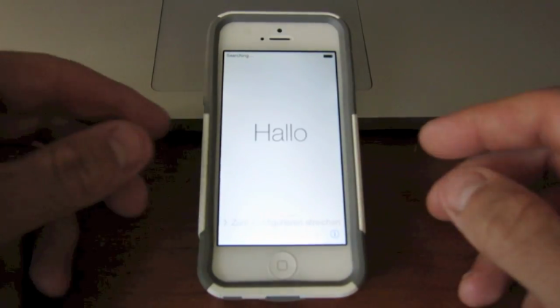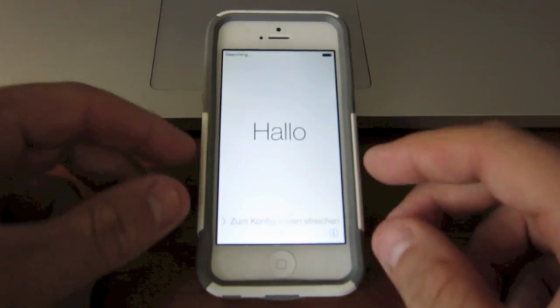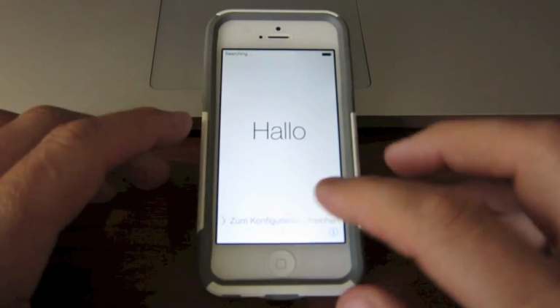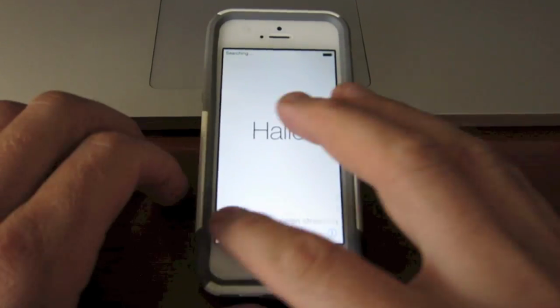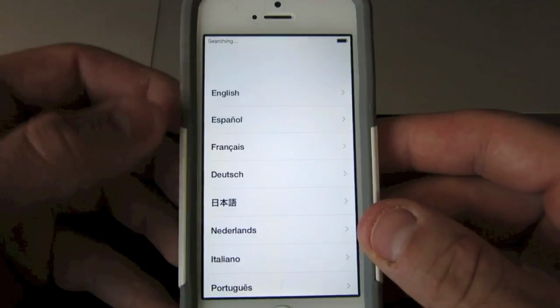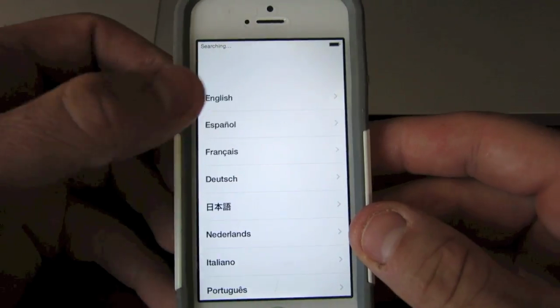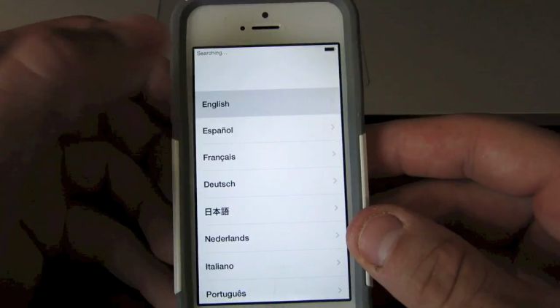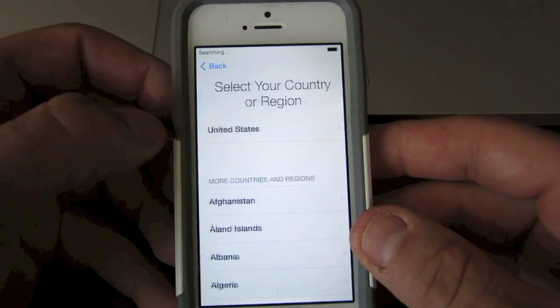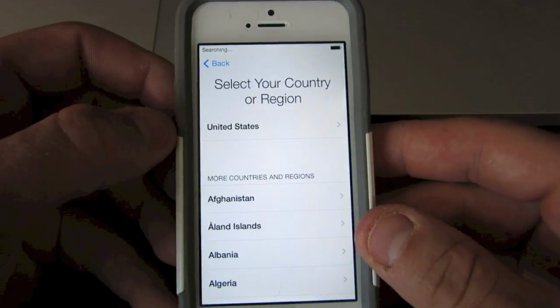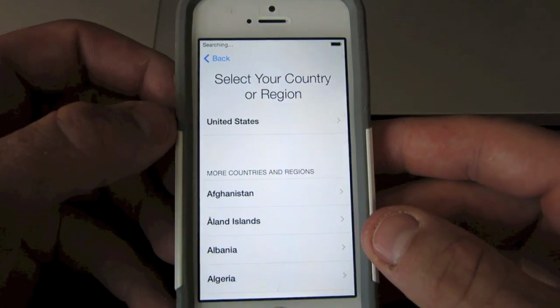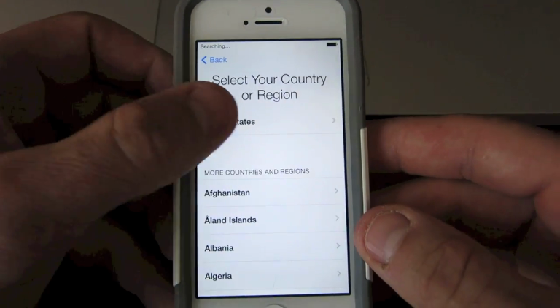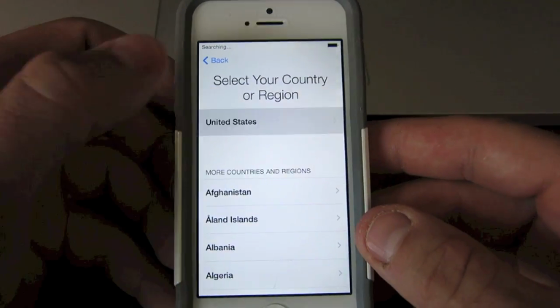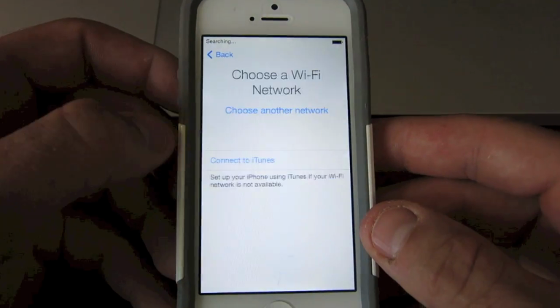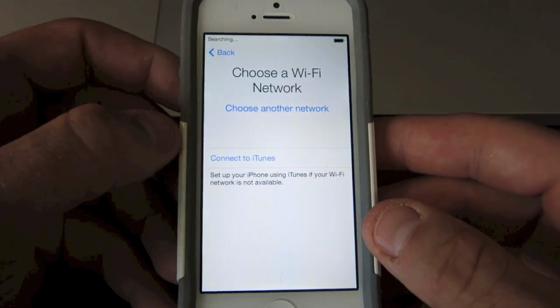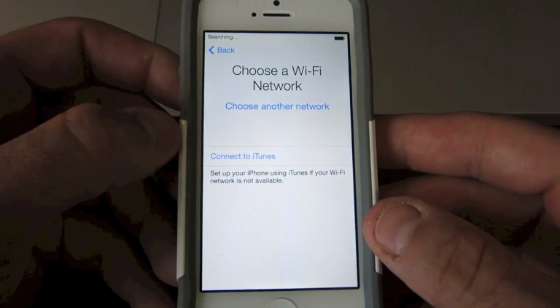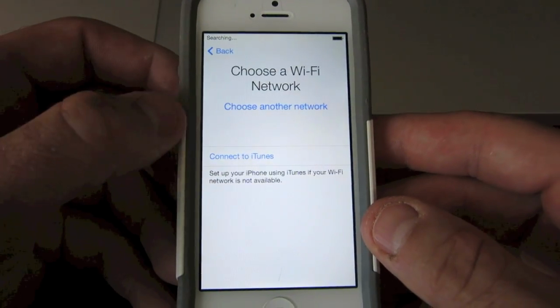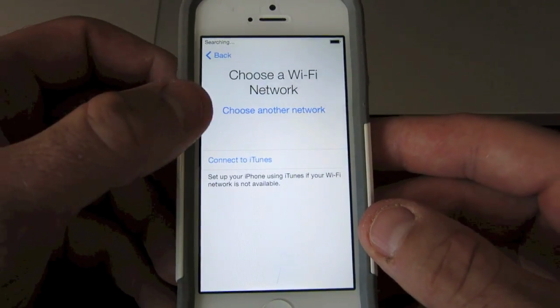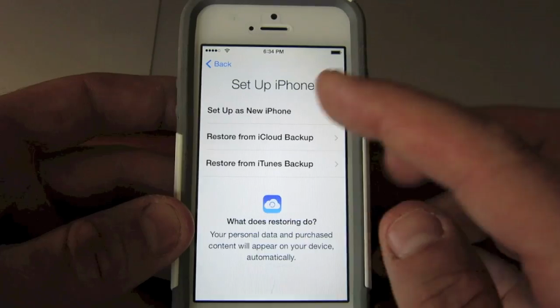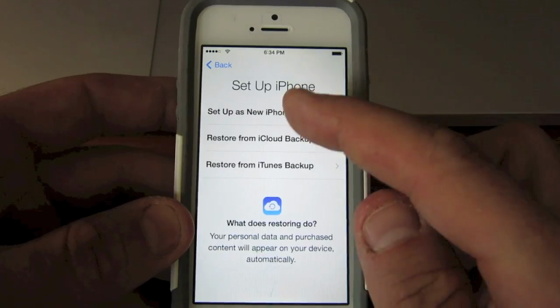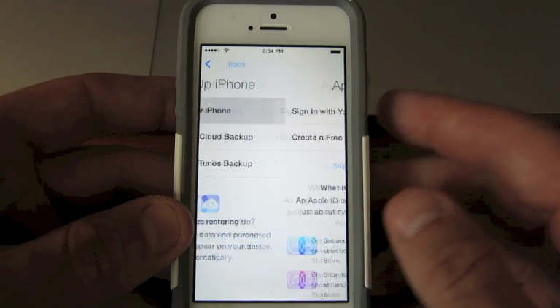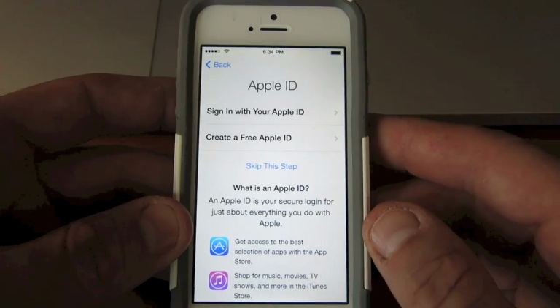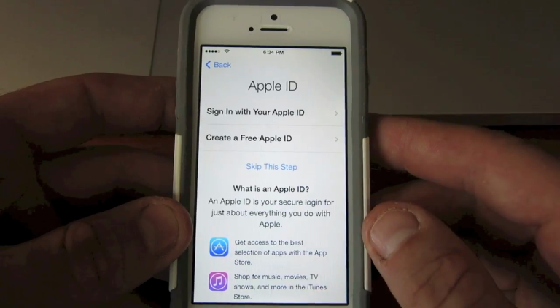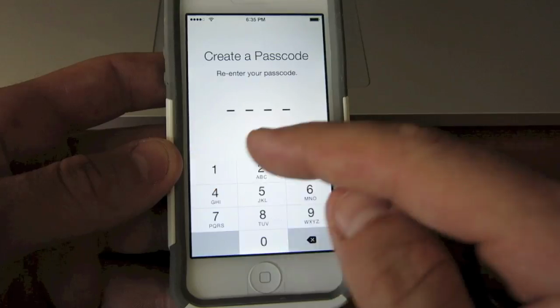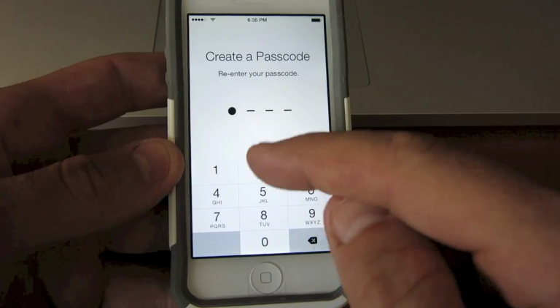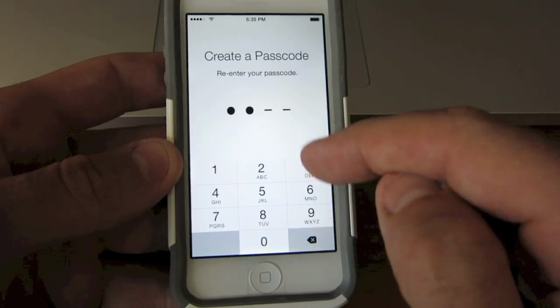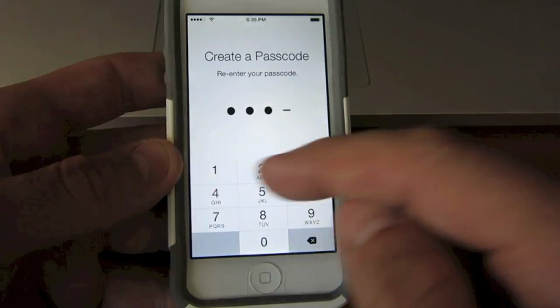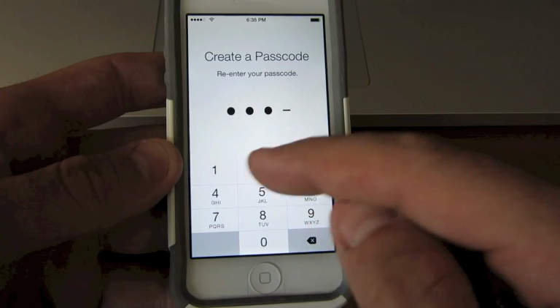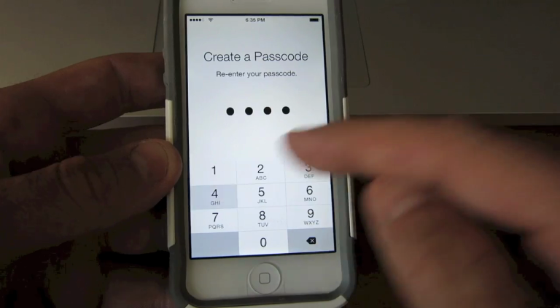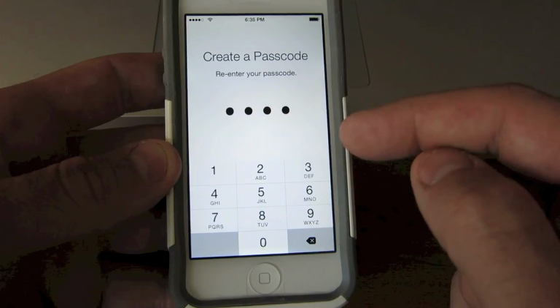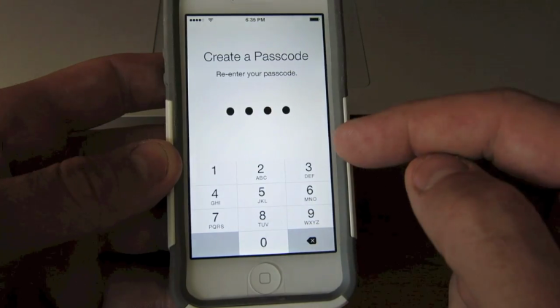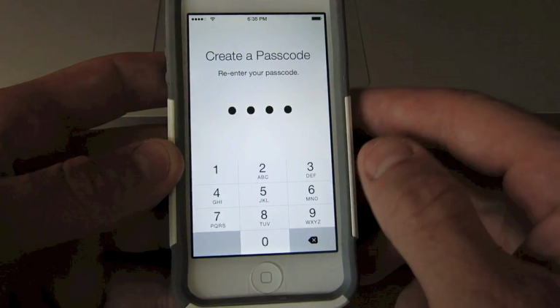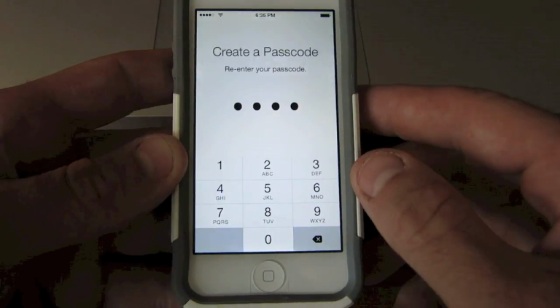Hey guys, it's TheRecordAint. I'm going to show you how to reset your iPhone to factory settings without having to plug it into iTunes.